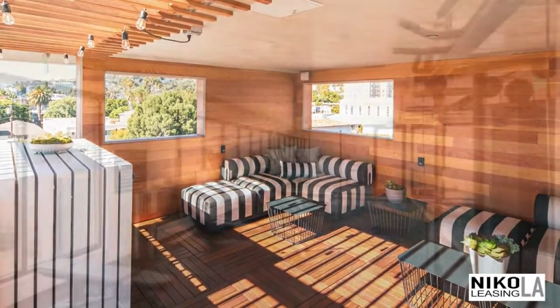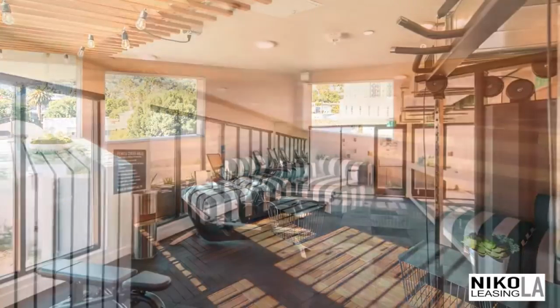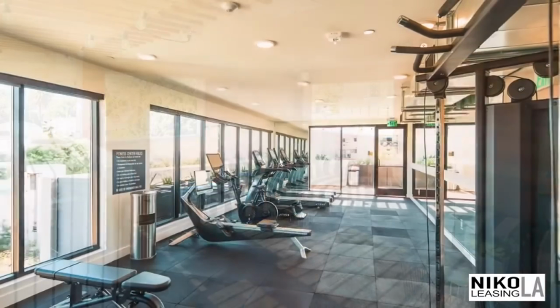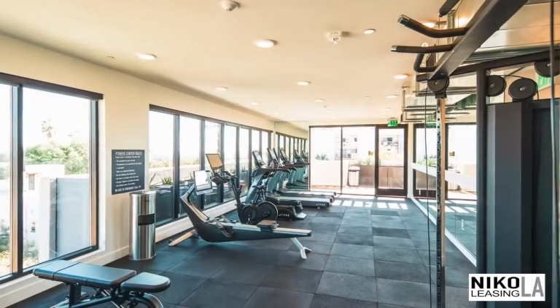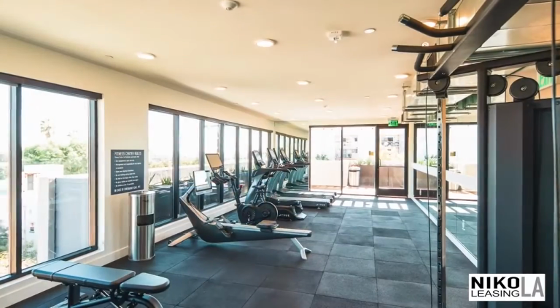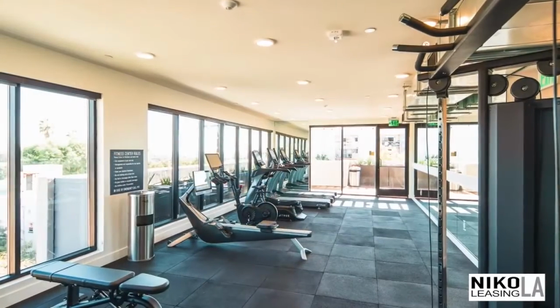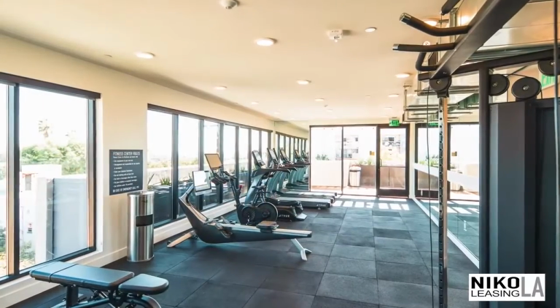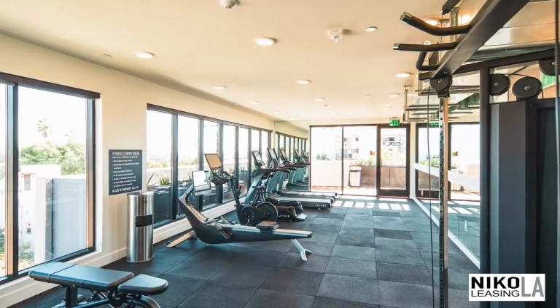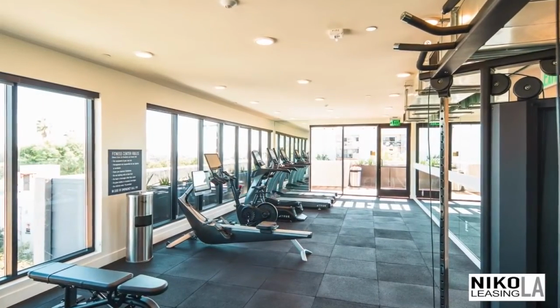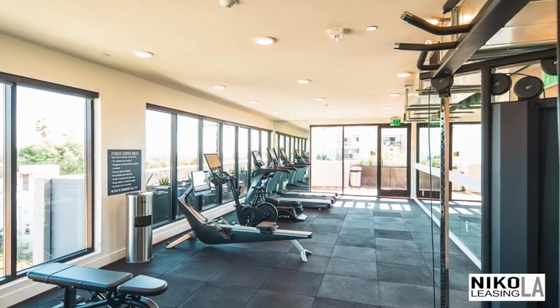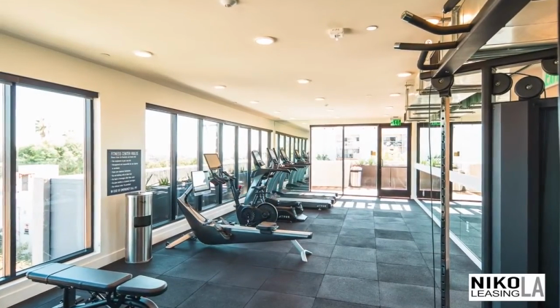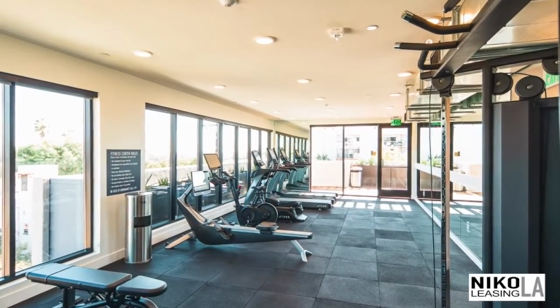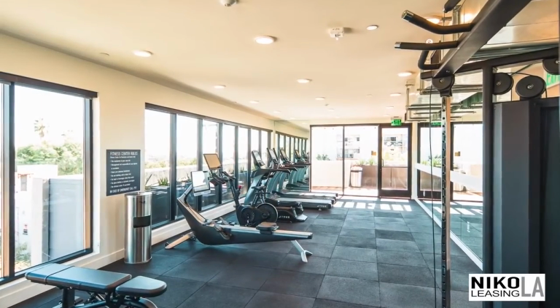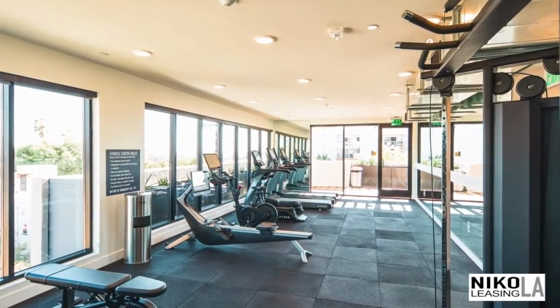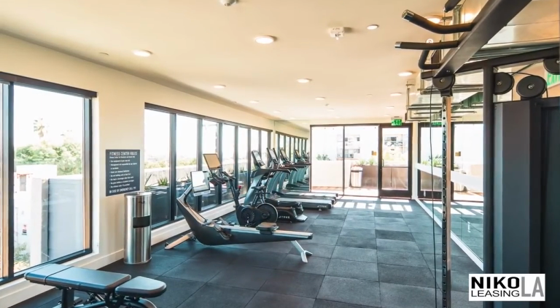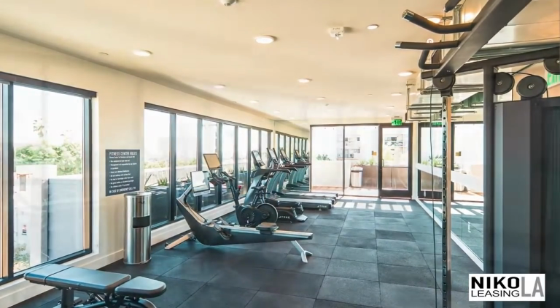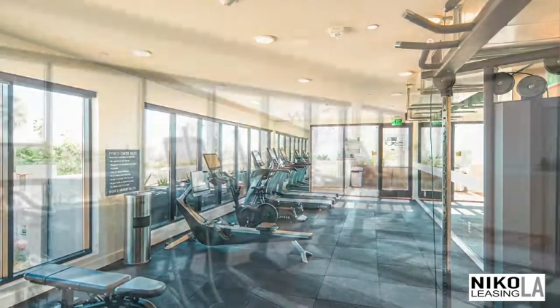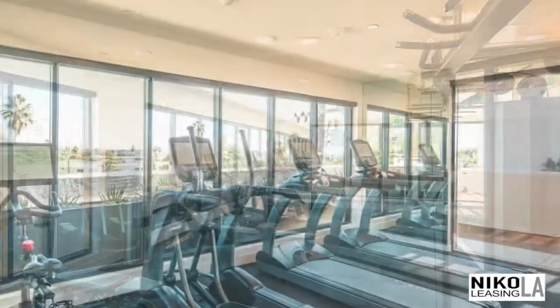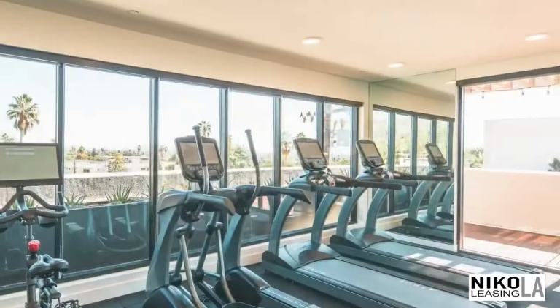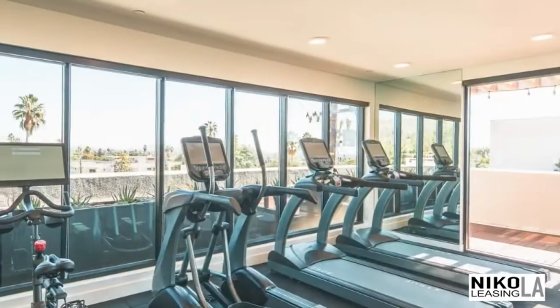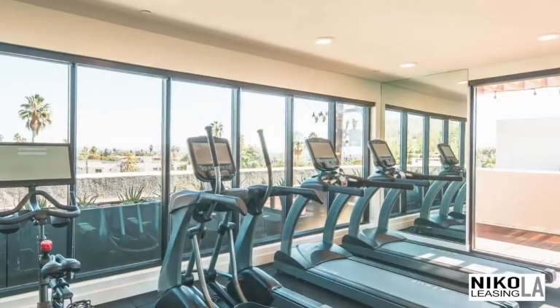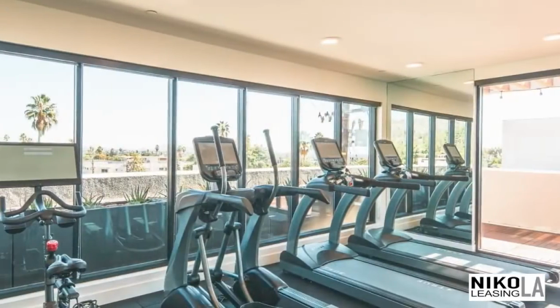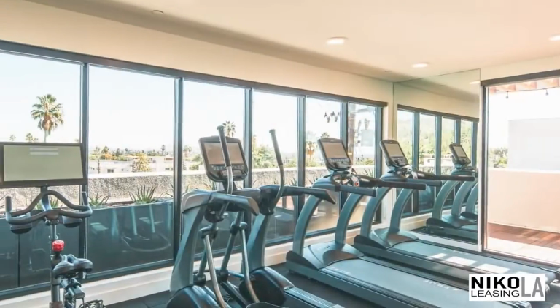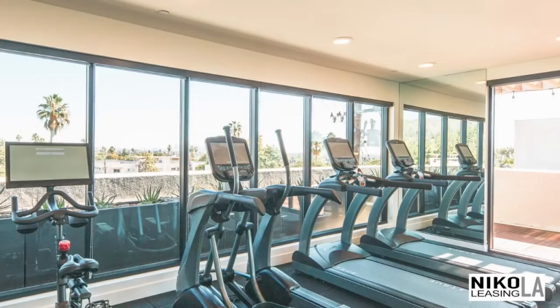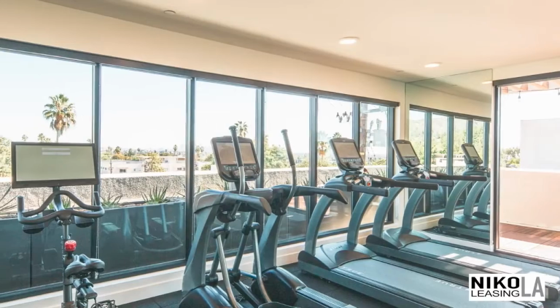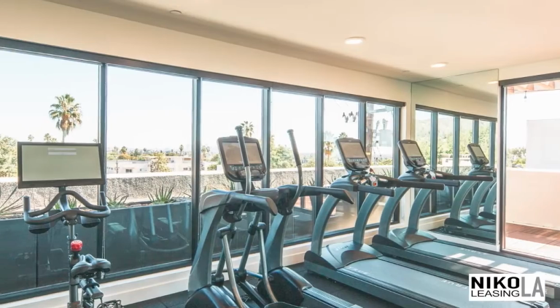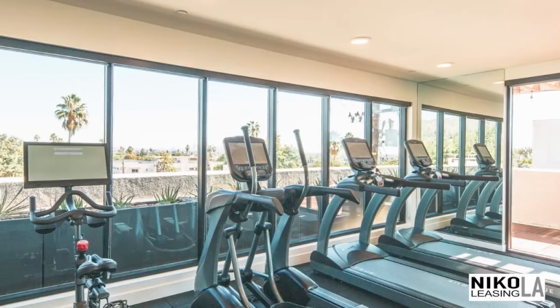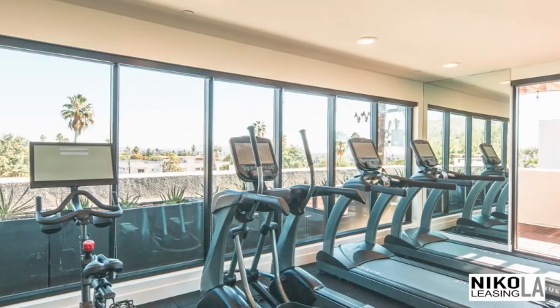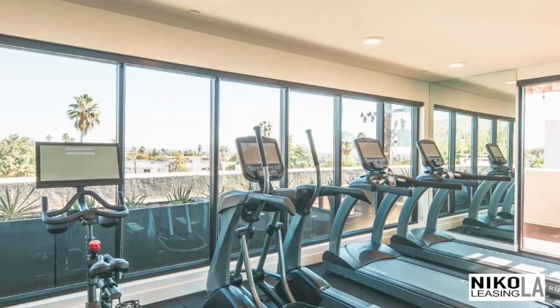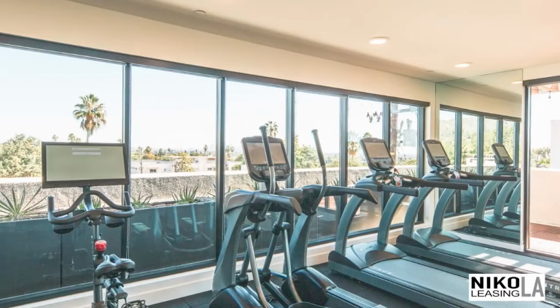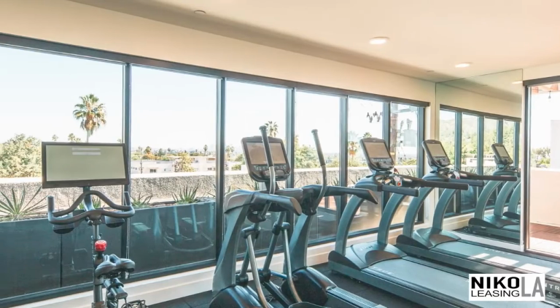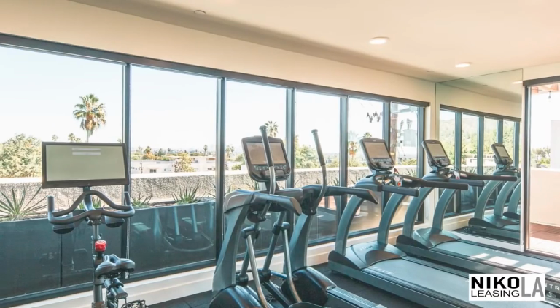Break a sweat and find your flow with open-air yoga in our unique indoor-outdoor fitness studio.